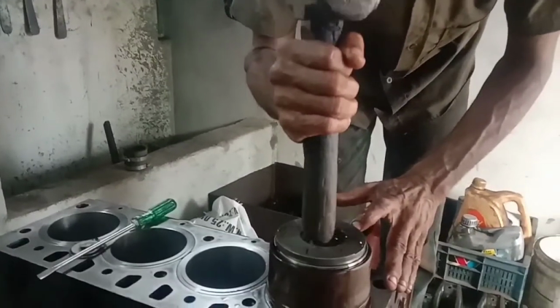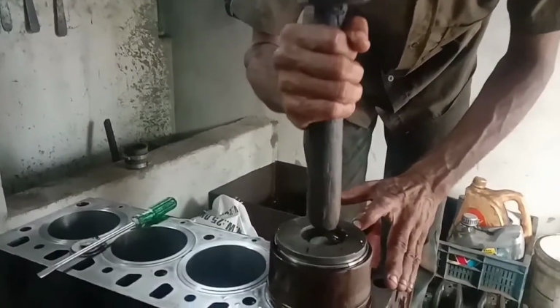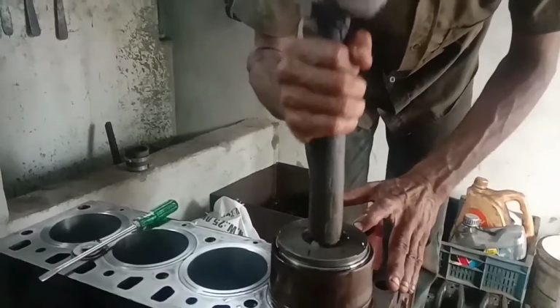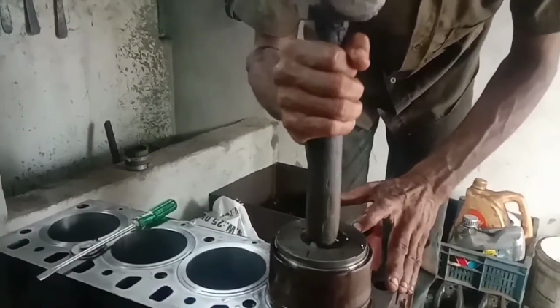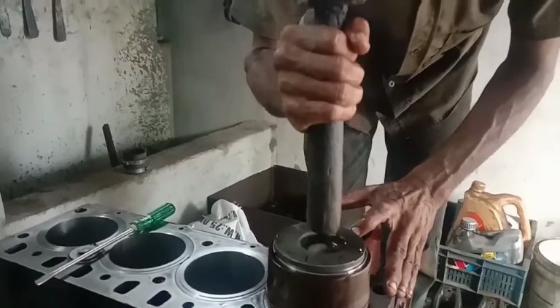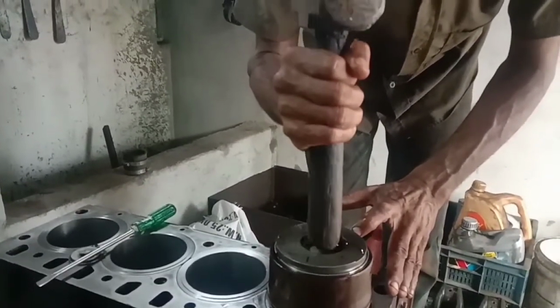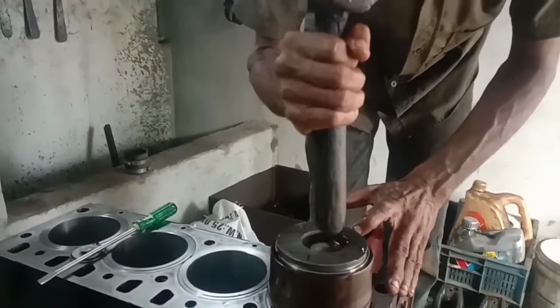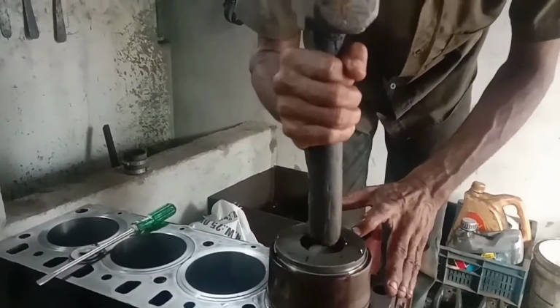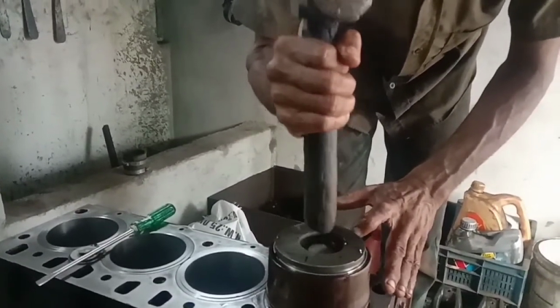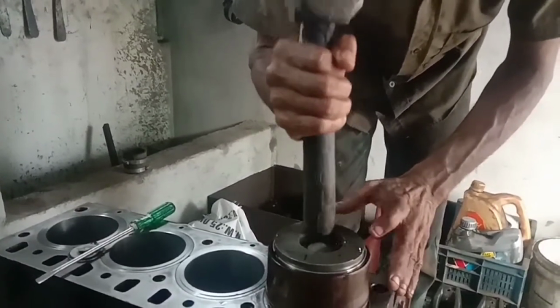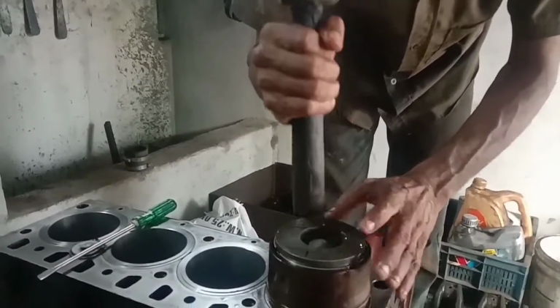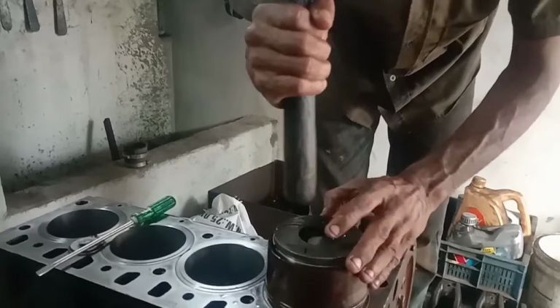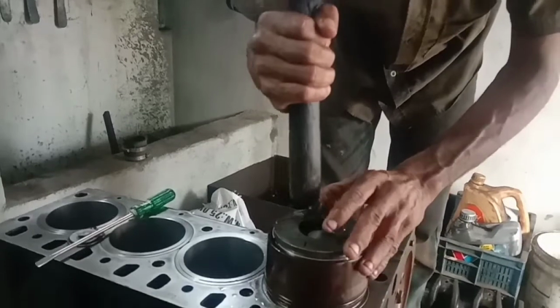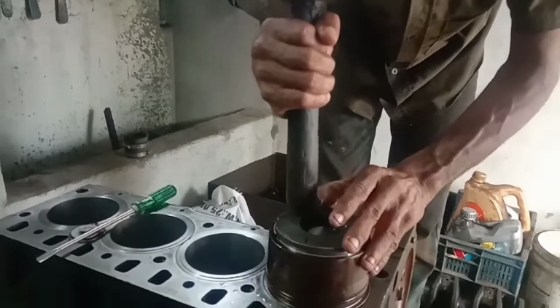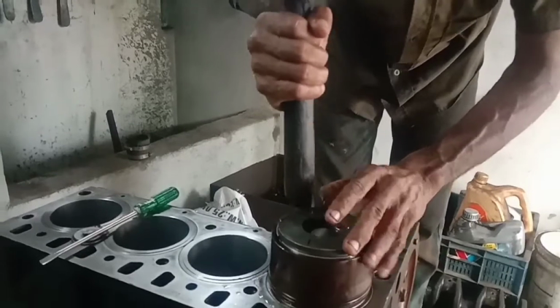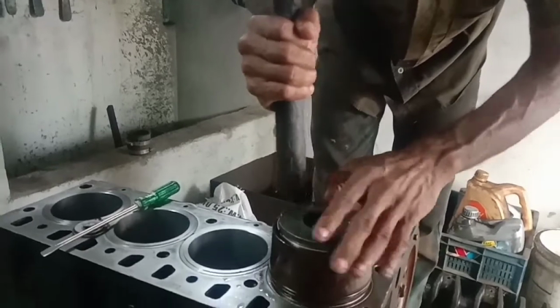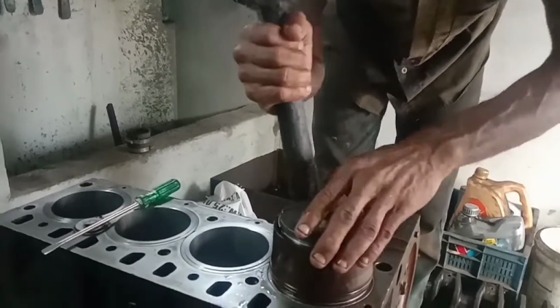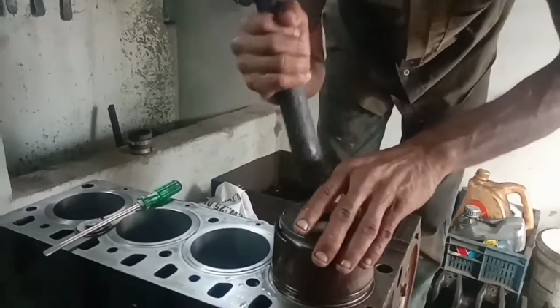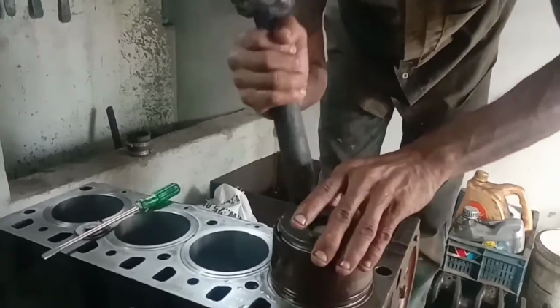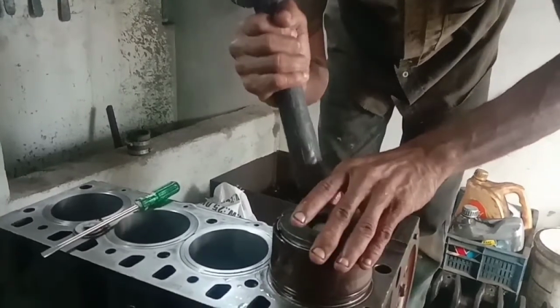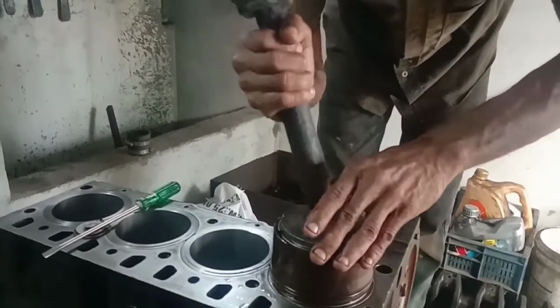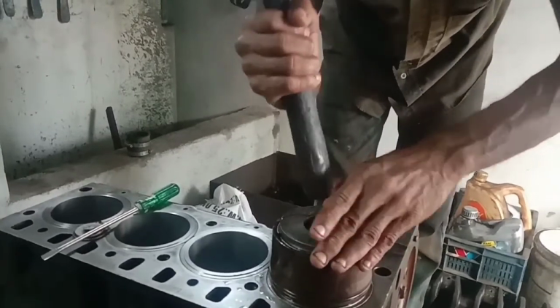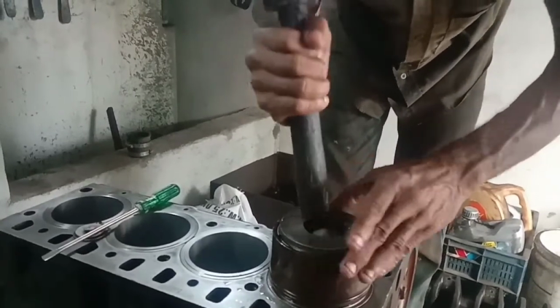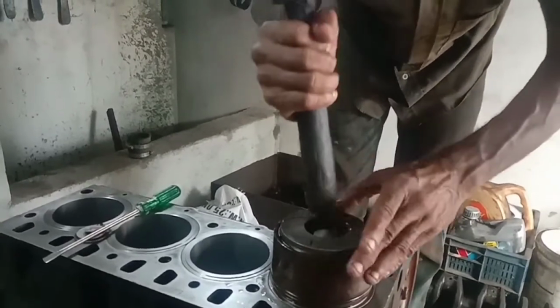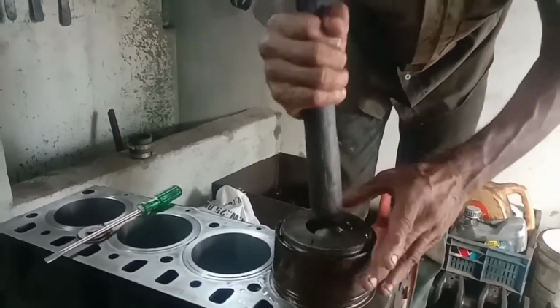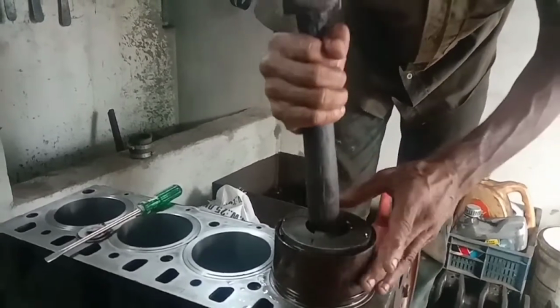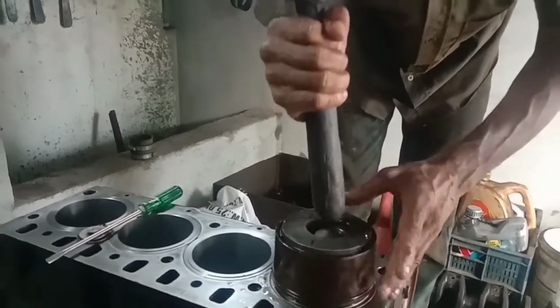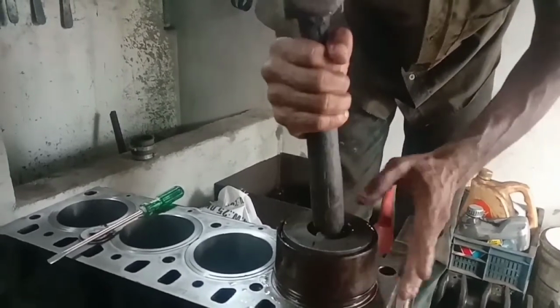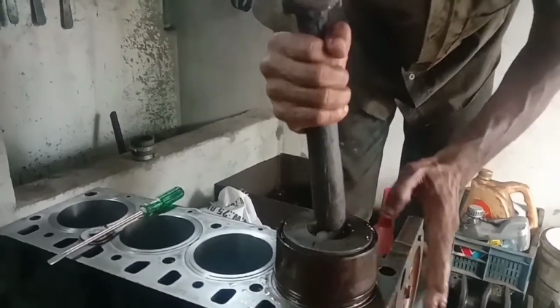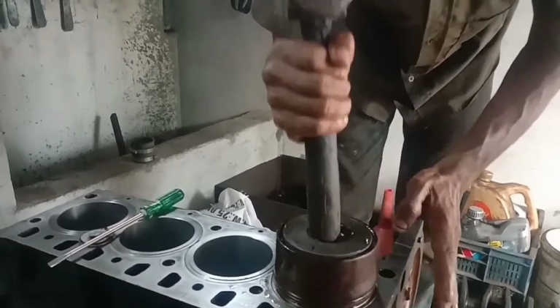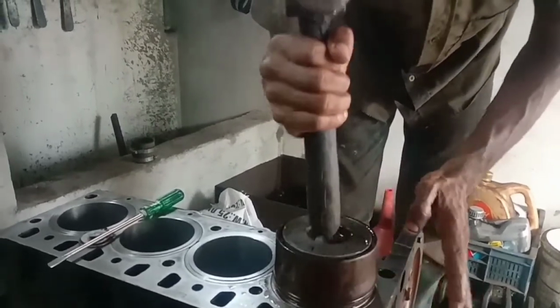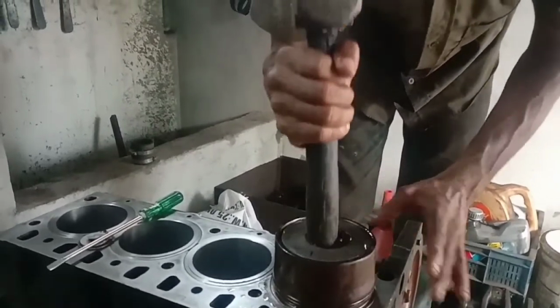Friends, let's insert it. Let's see if you have any rings or any other issues. Make sure it is correct.